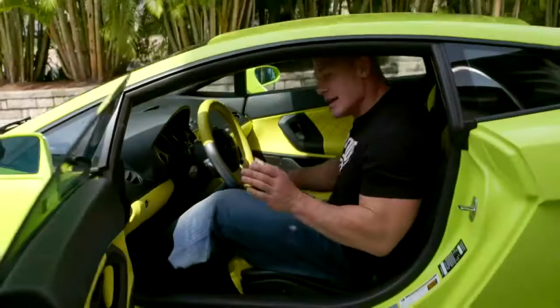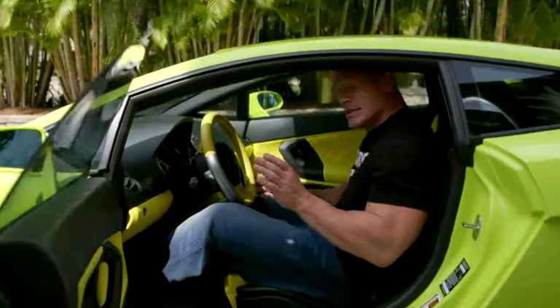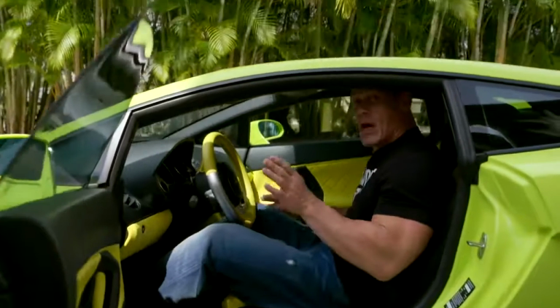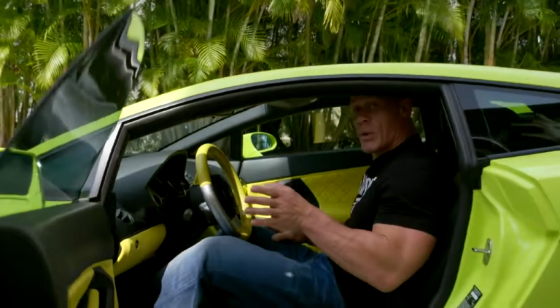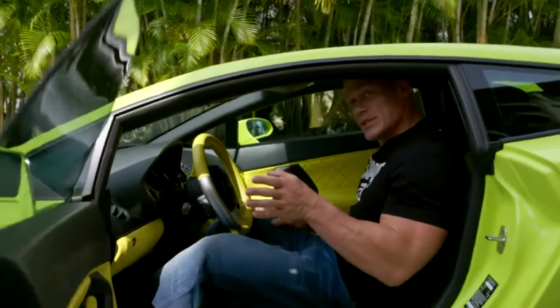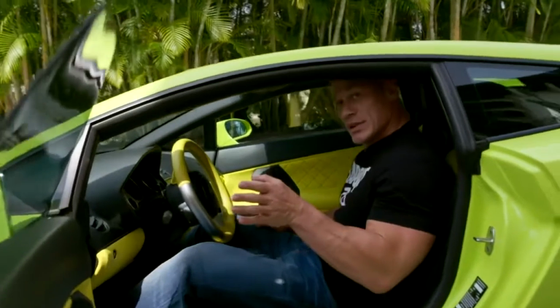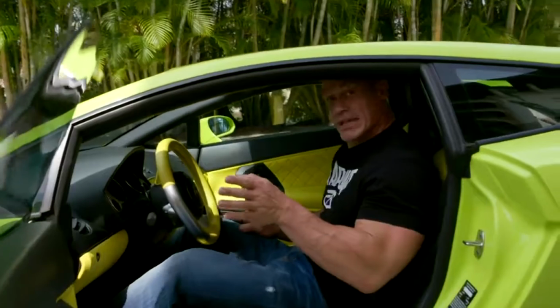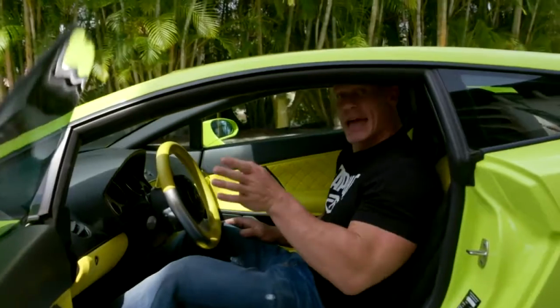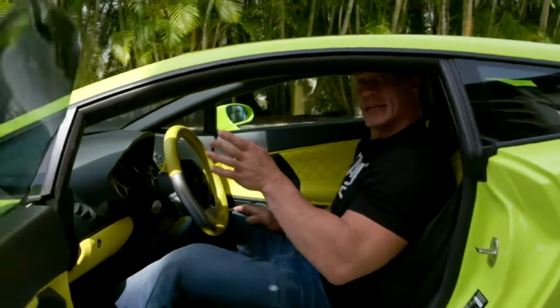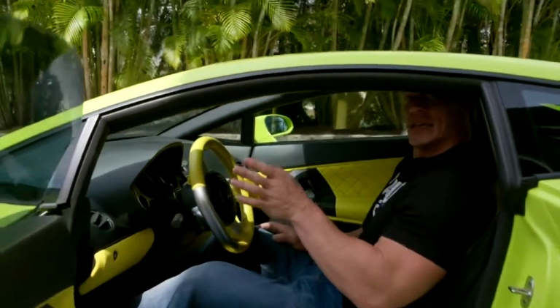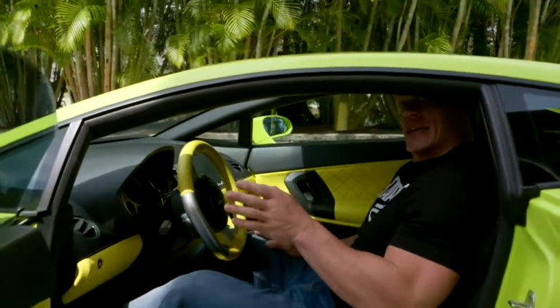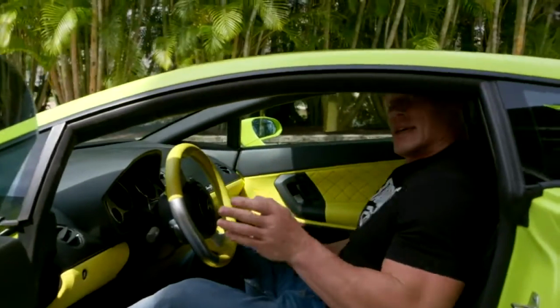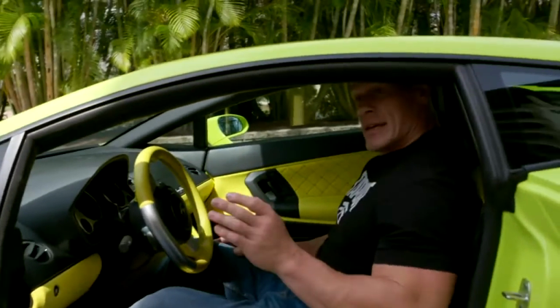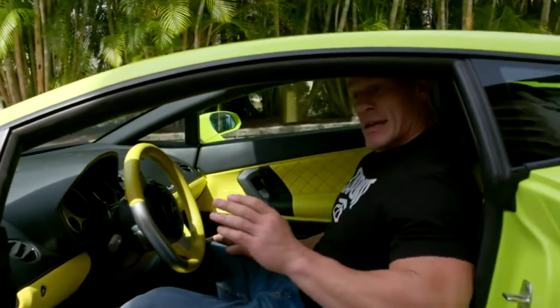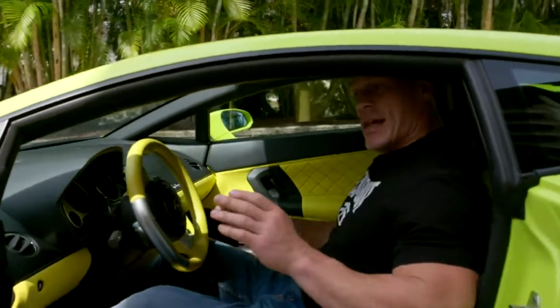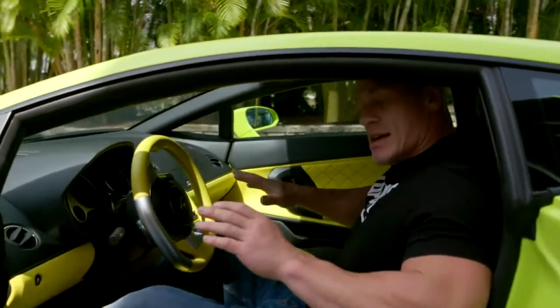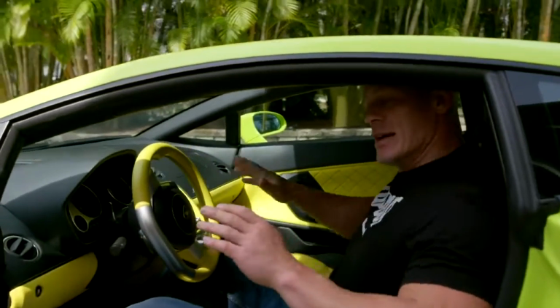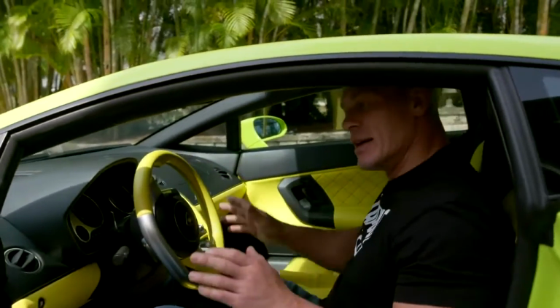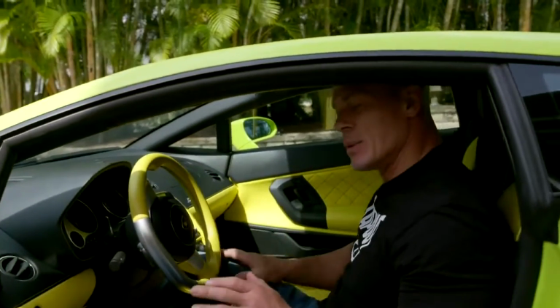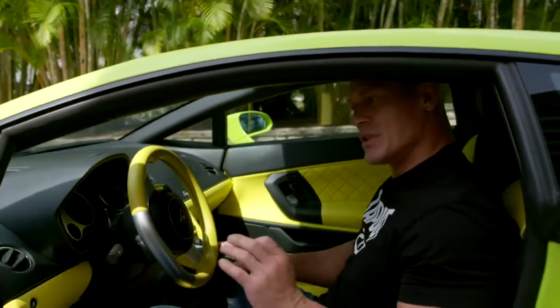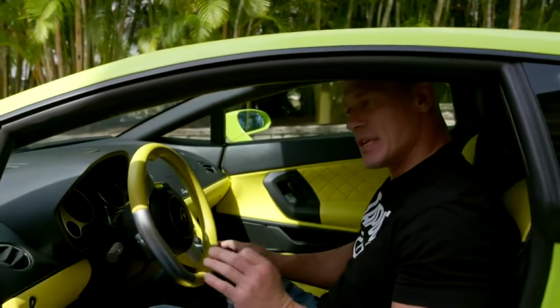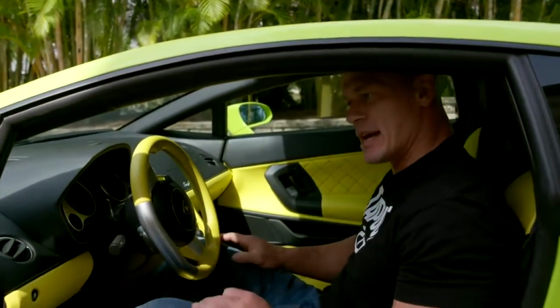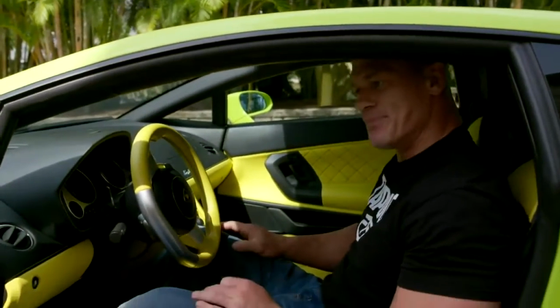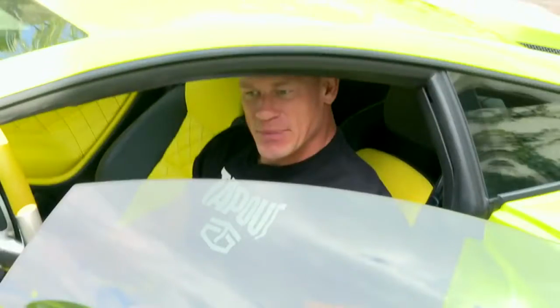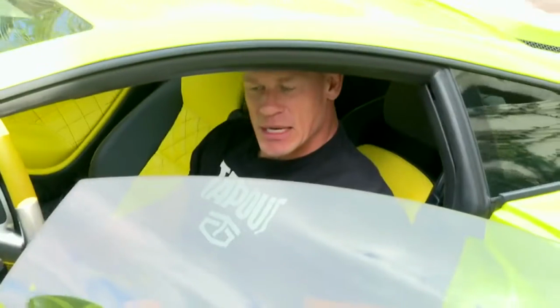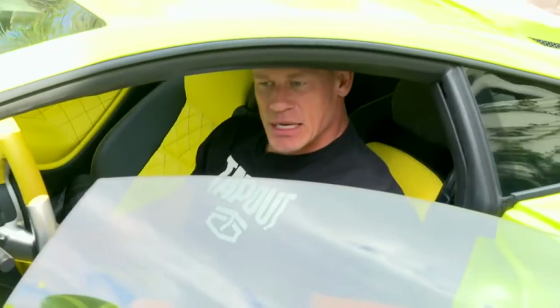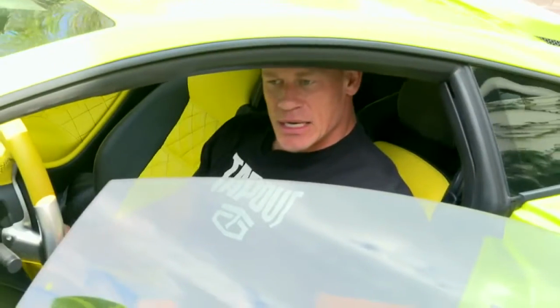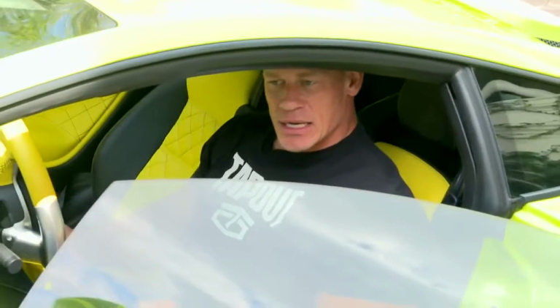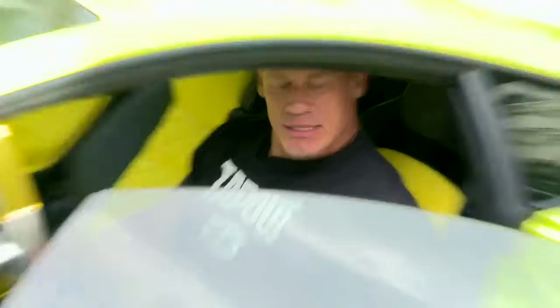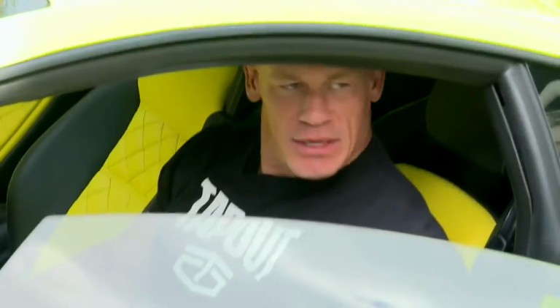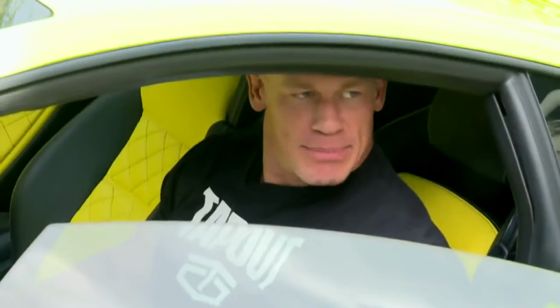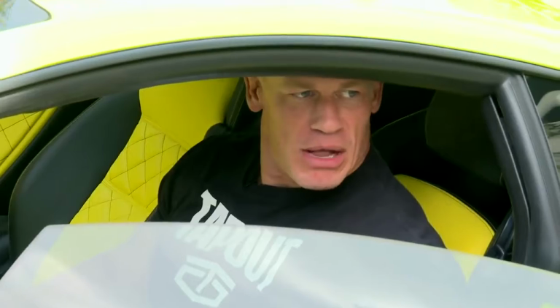Small. But once you're inside — well, once you're inside, it's still small.